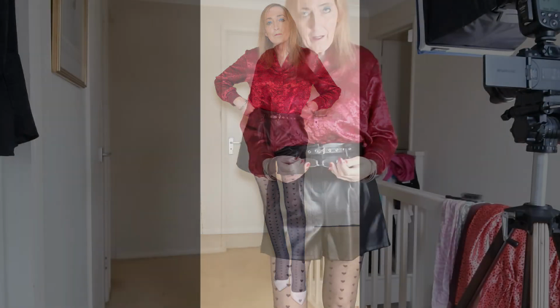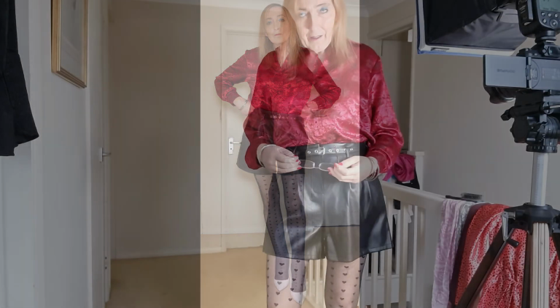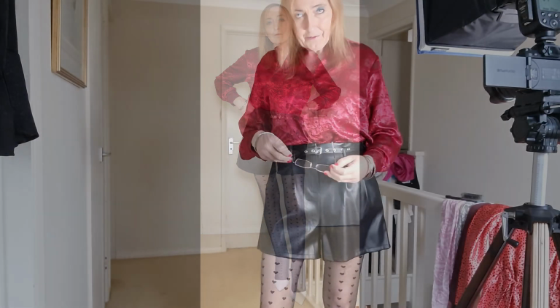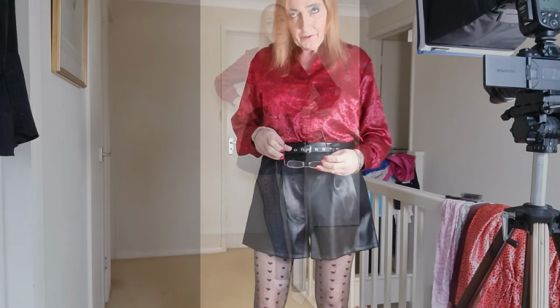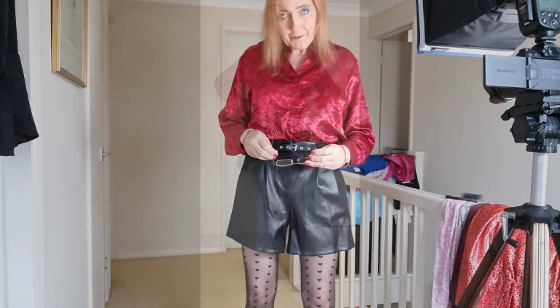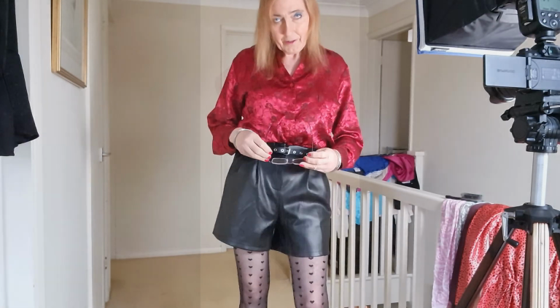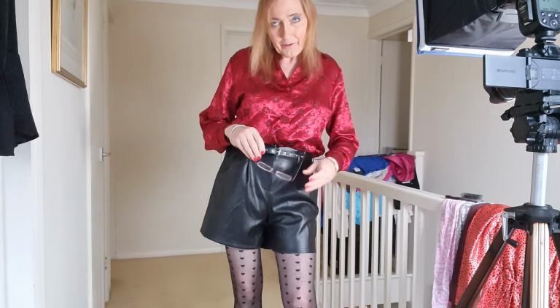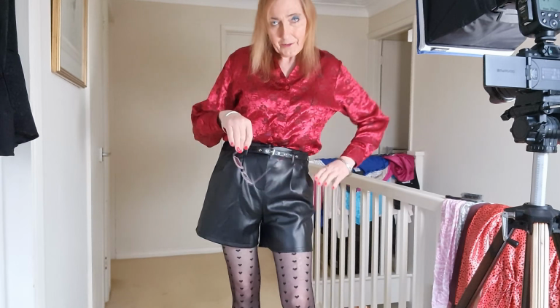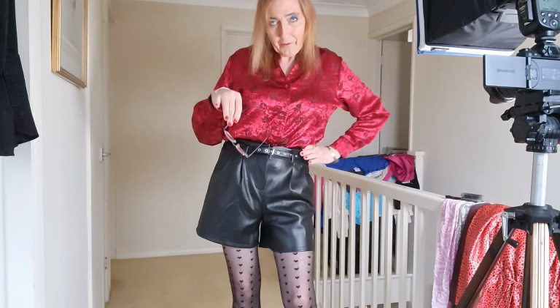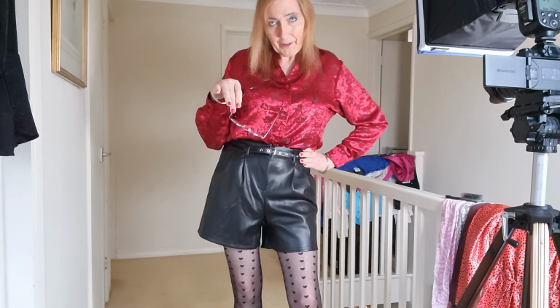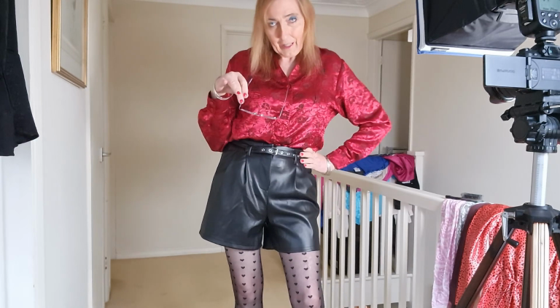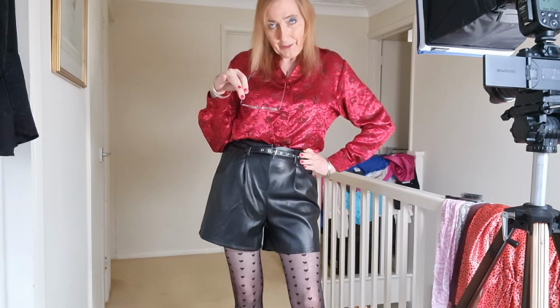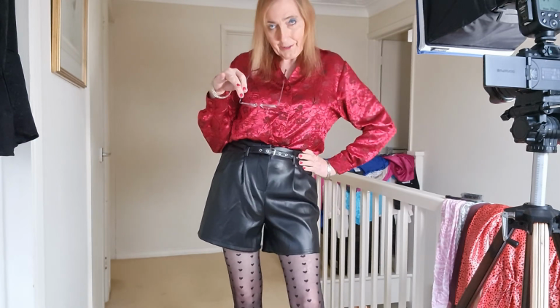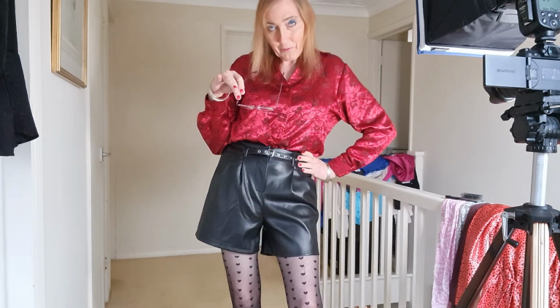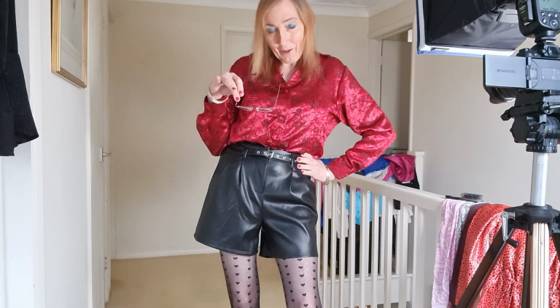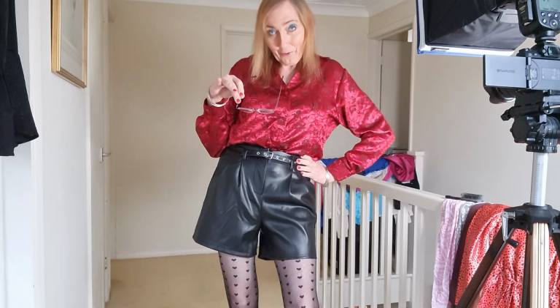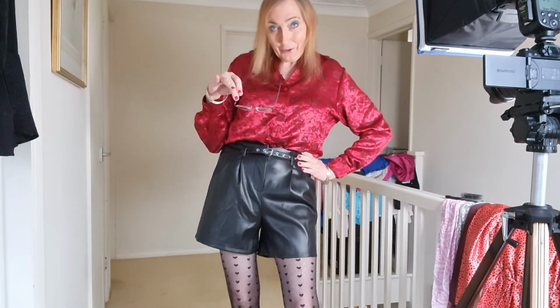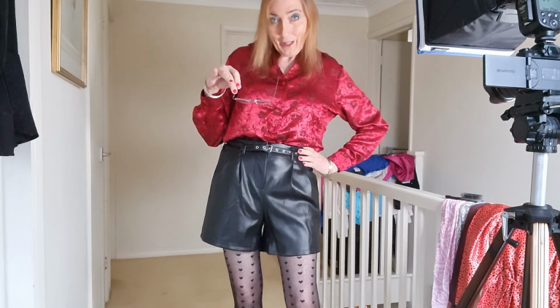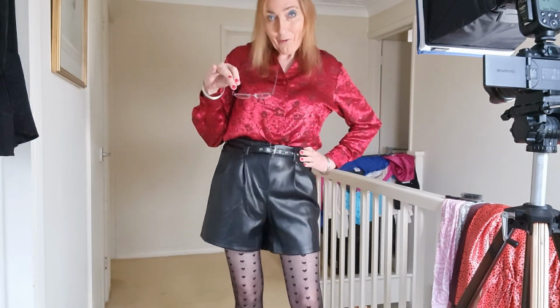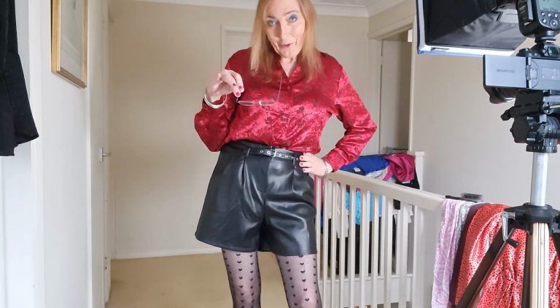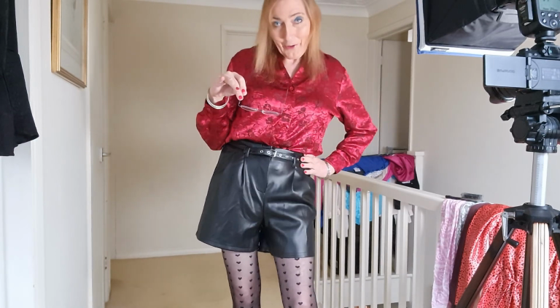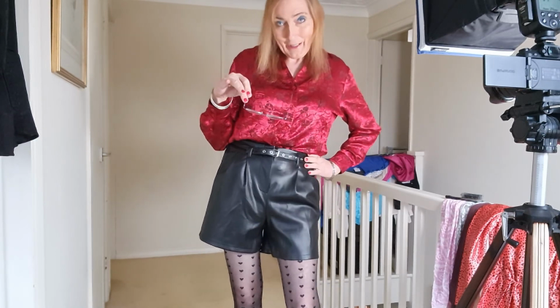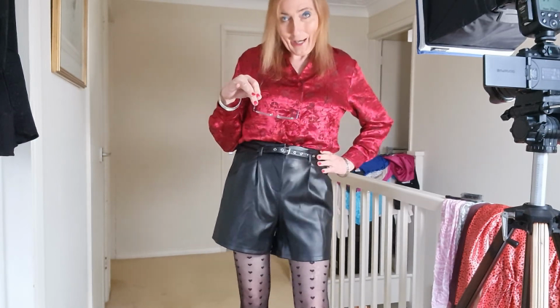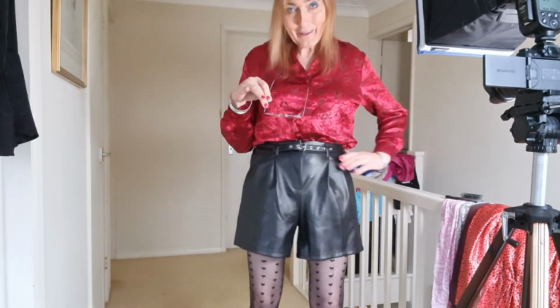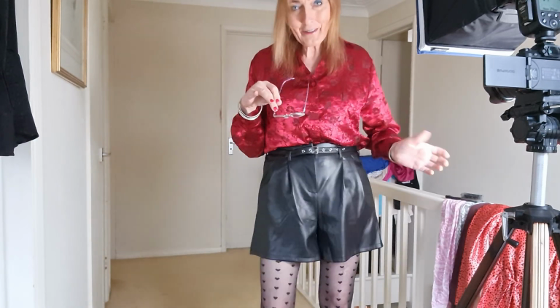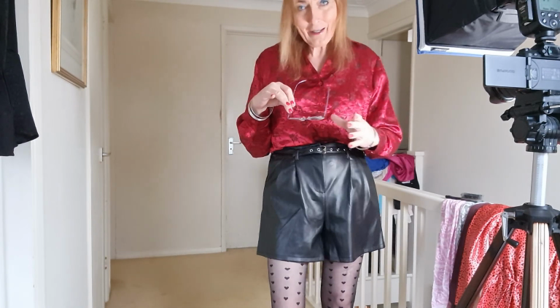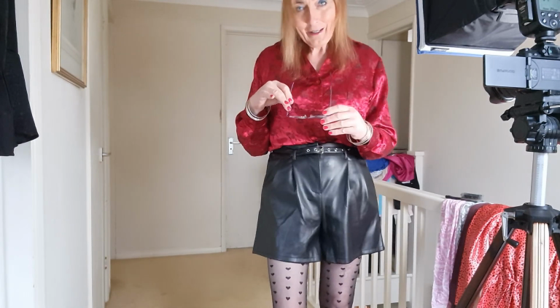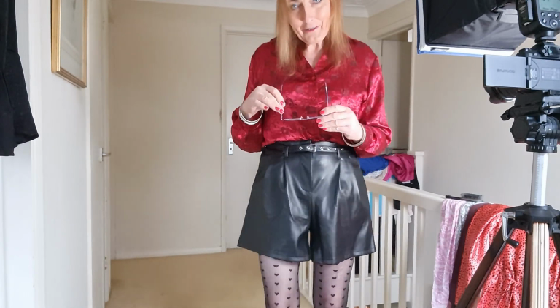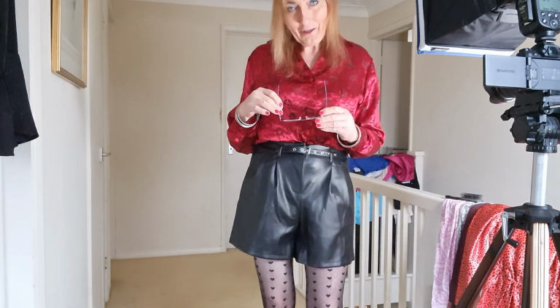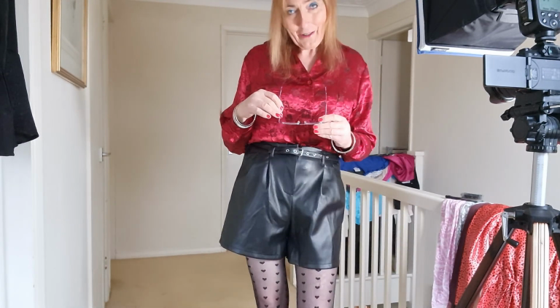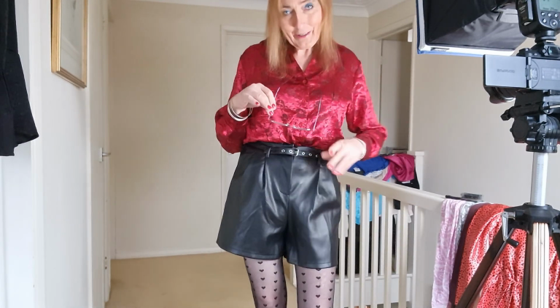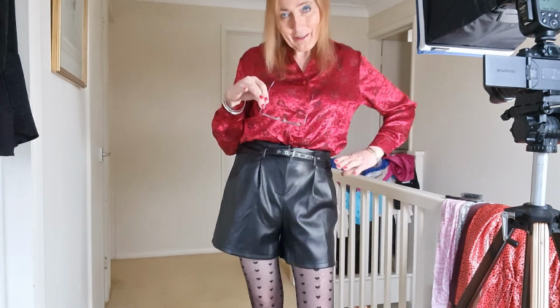And of course I'll do the glasses pose as well. What do you think — do you like this look?